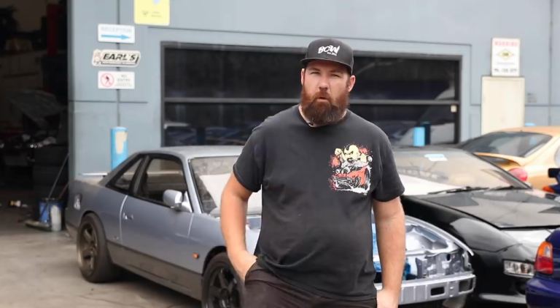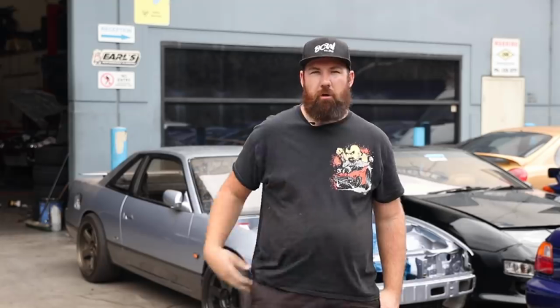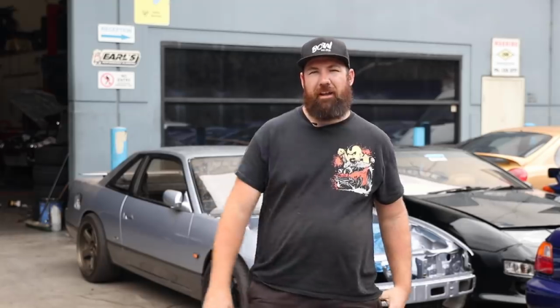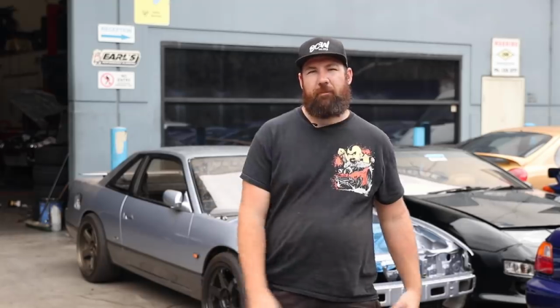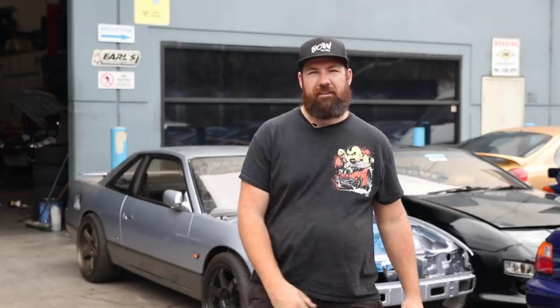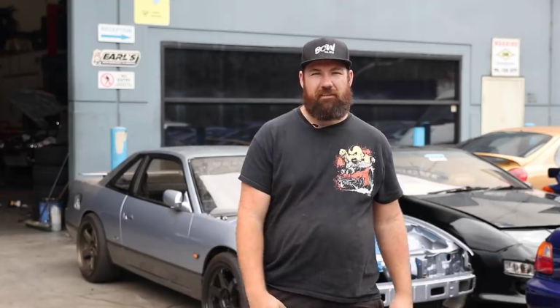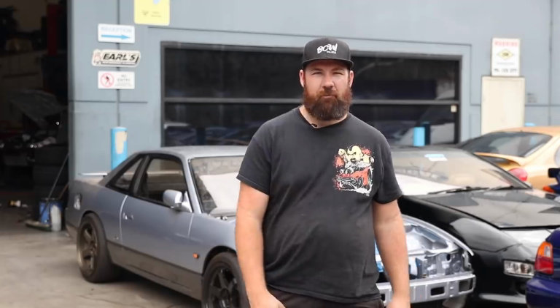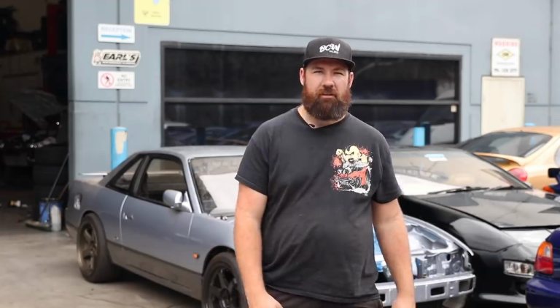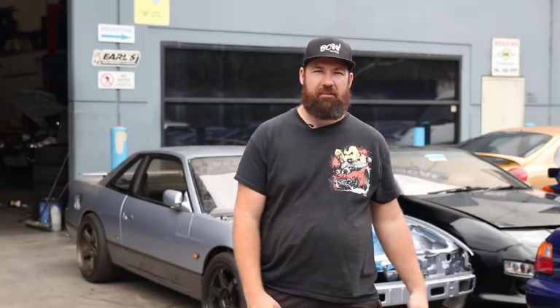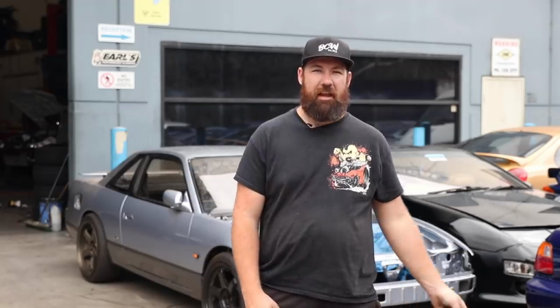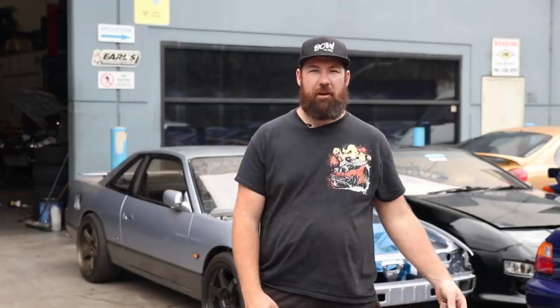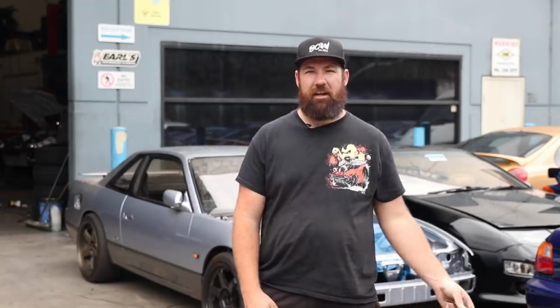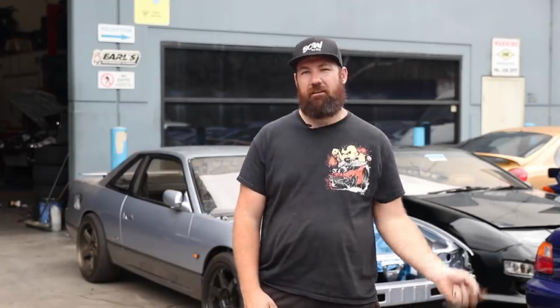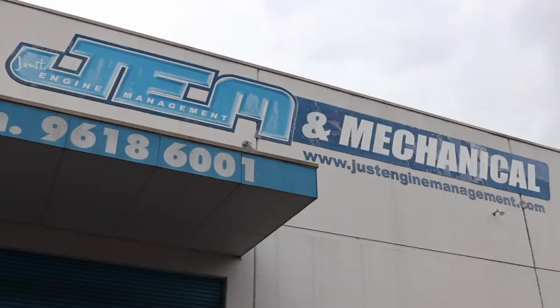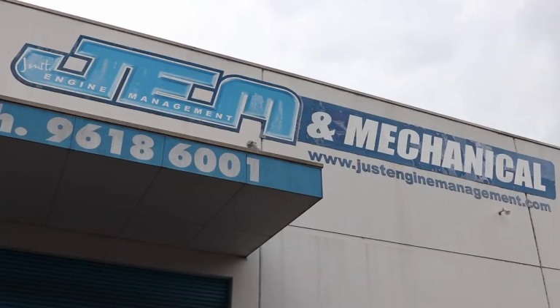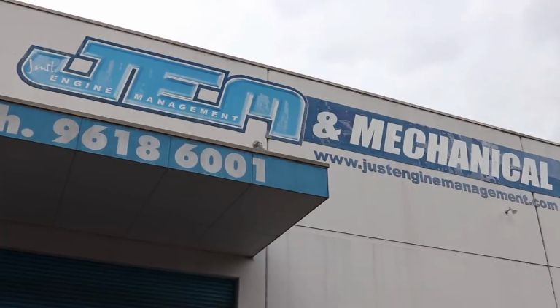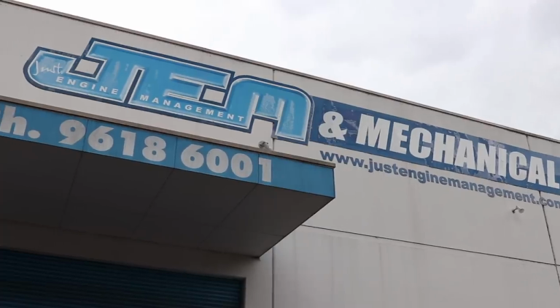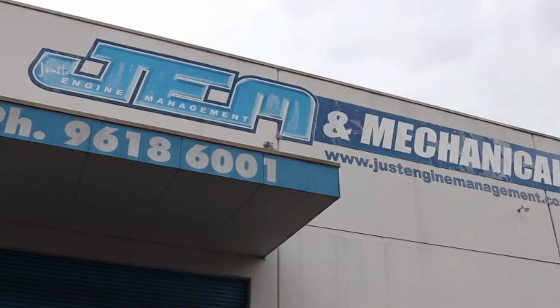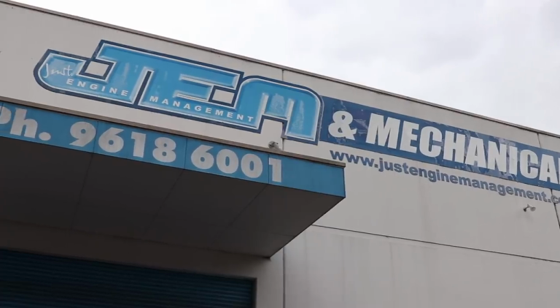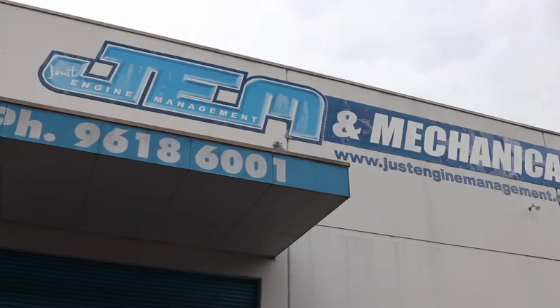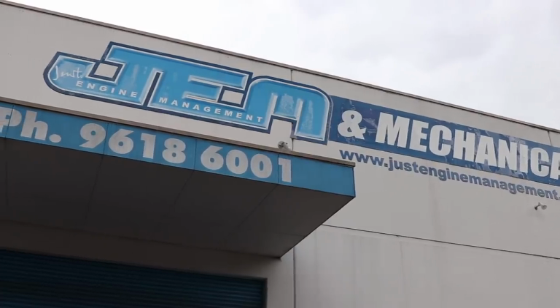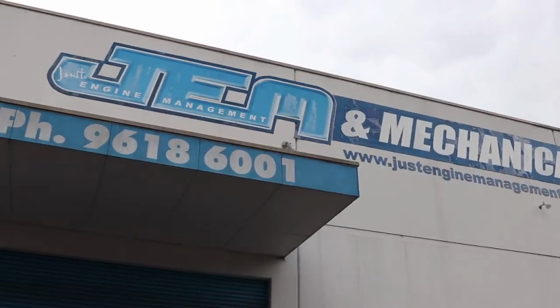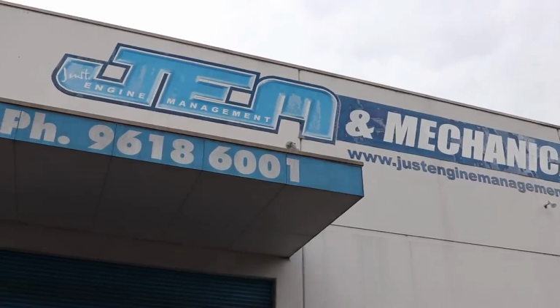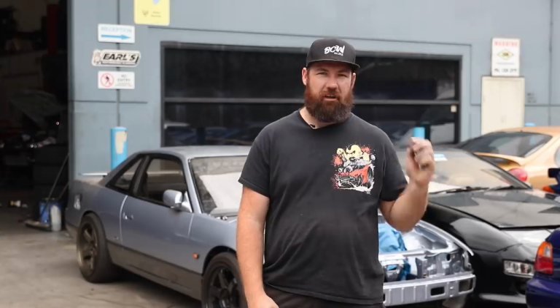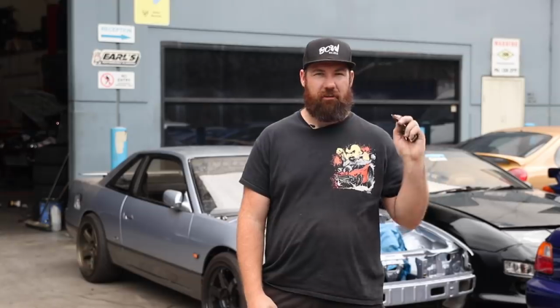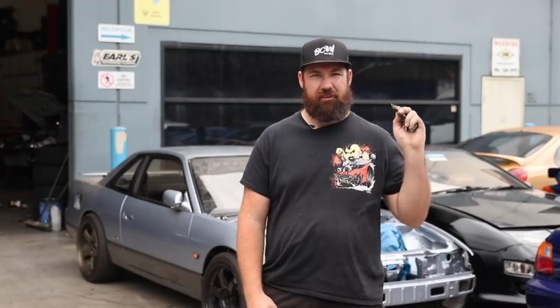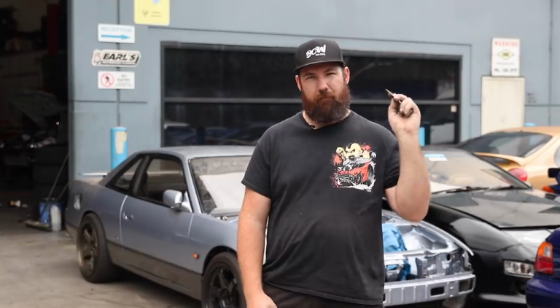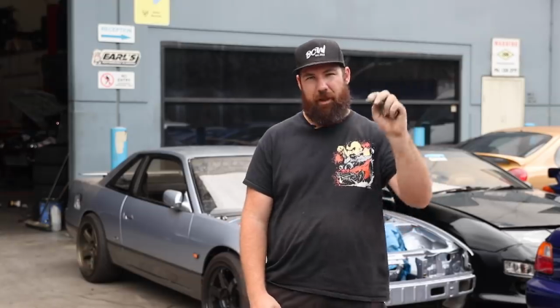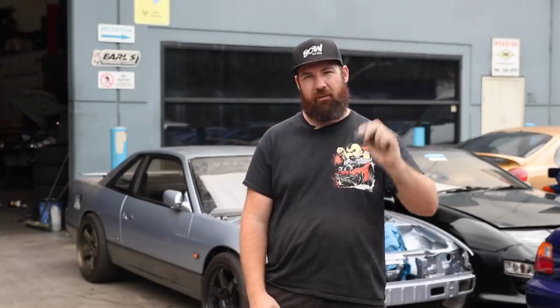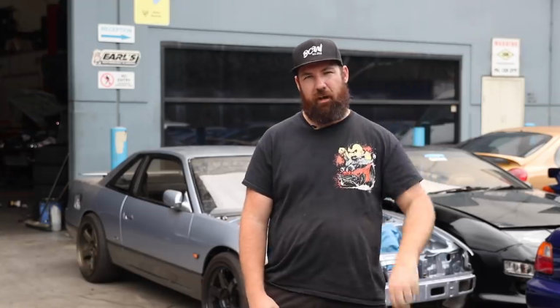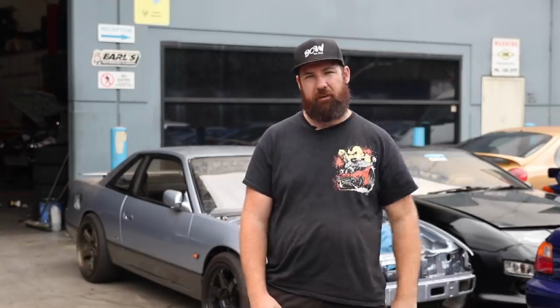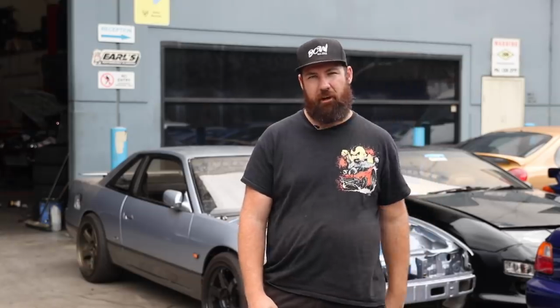Welcome back to Benny's Custom Works. Today we're down here at Just Engine Management in Ingleburn and we're going to be chucking the Cresta back on their hub dyno.